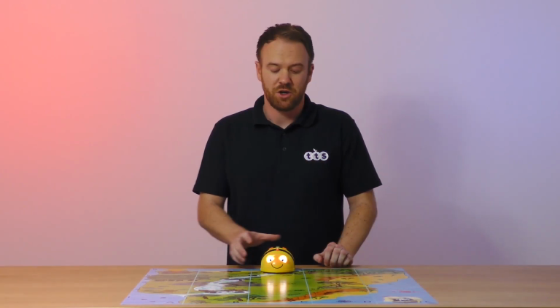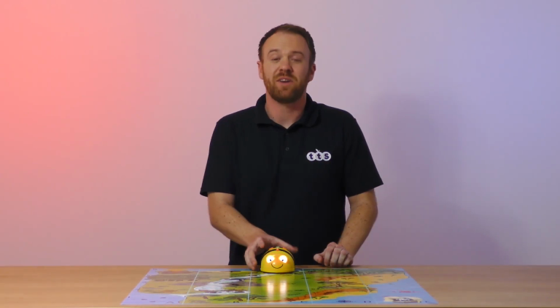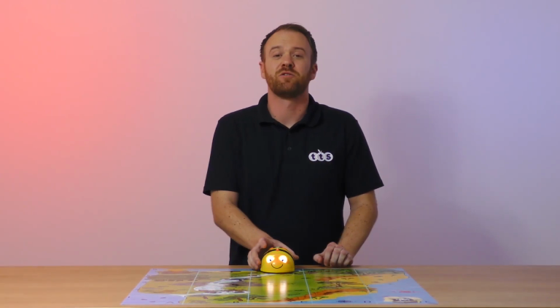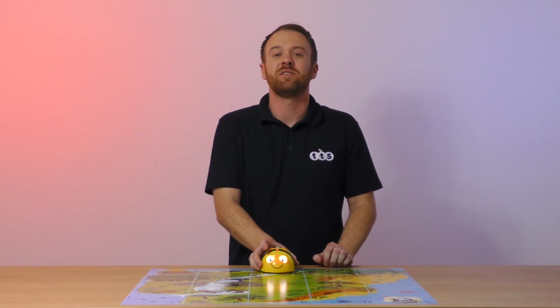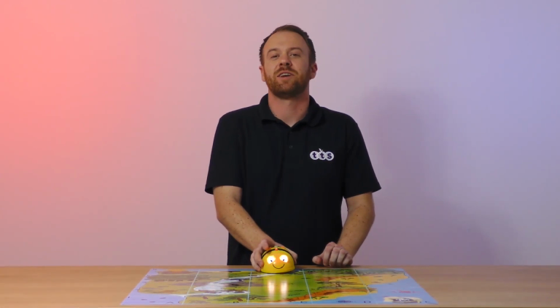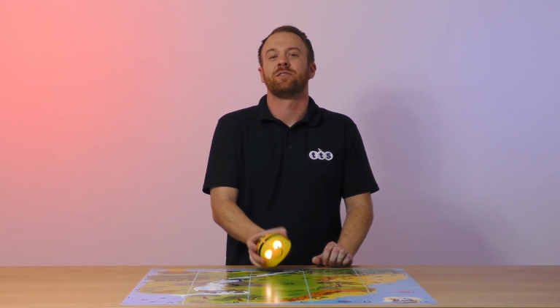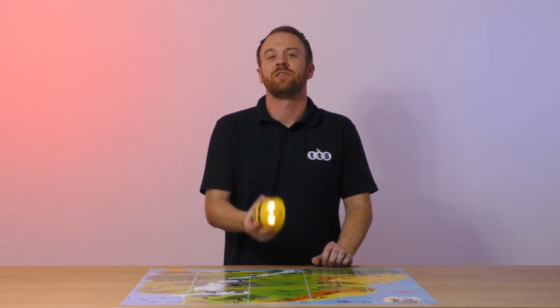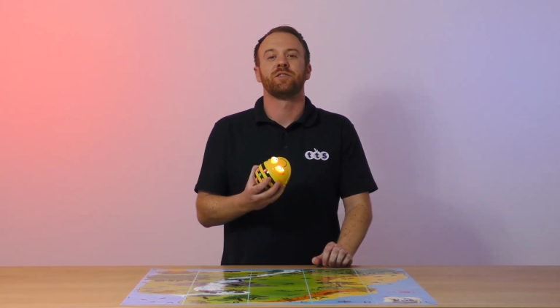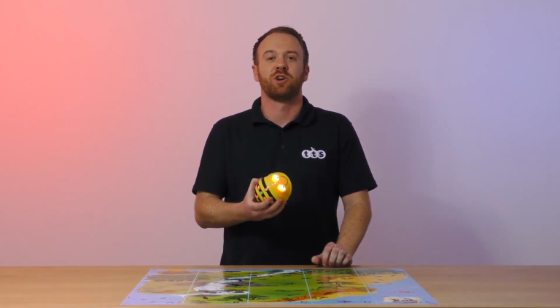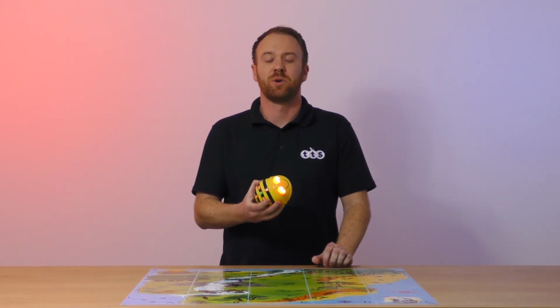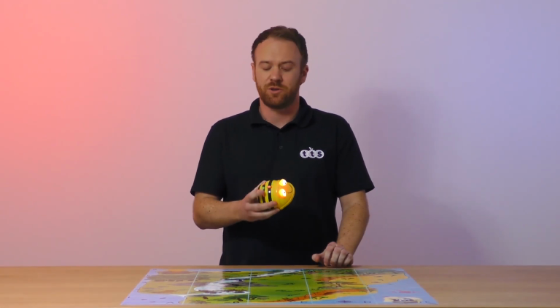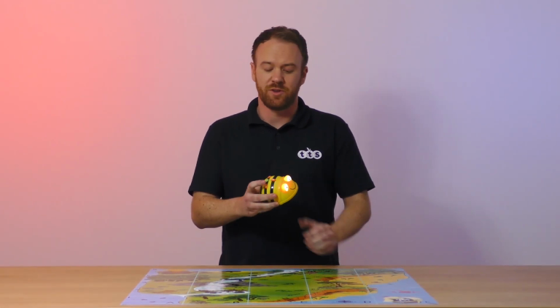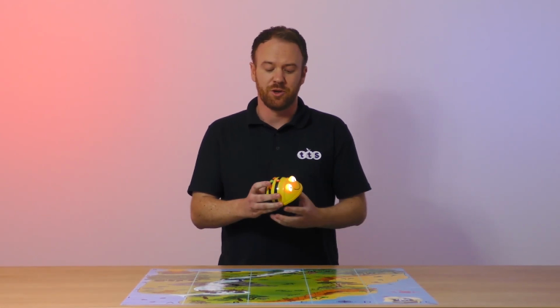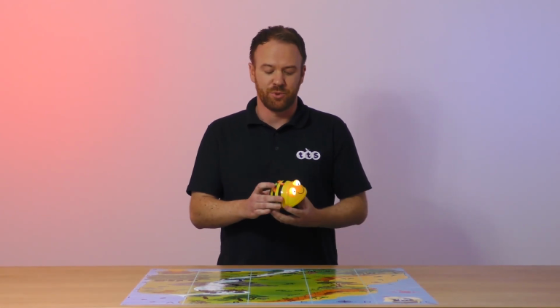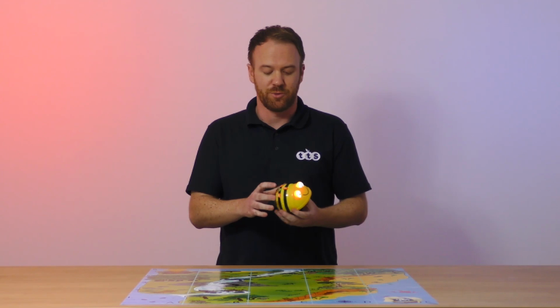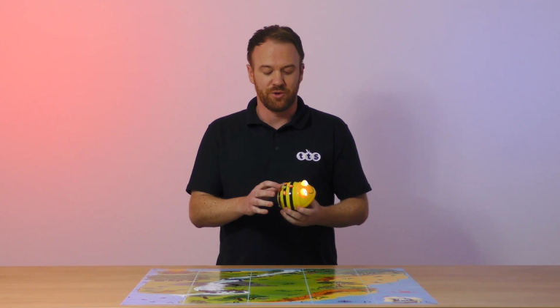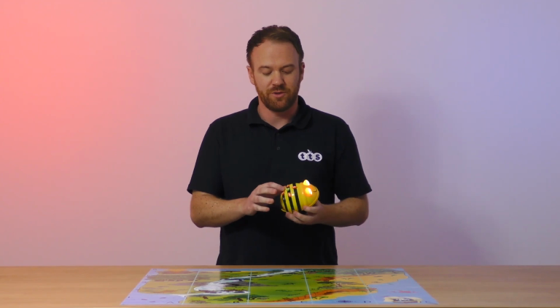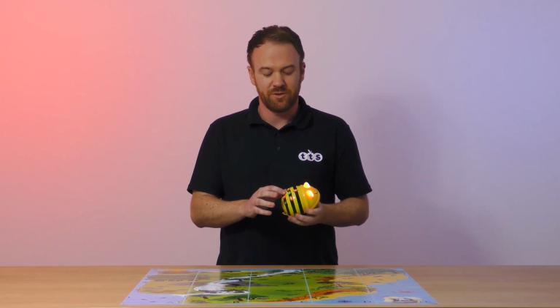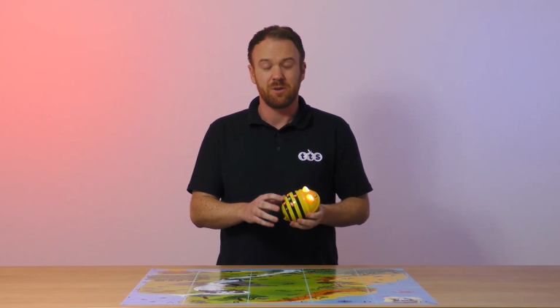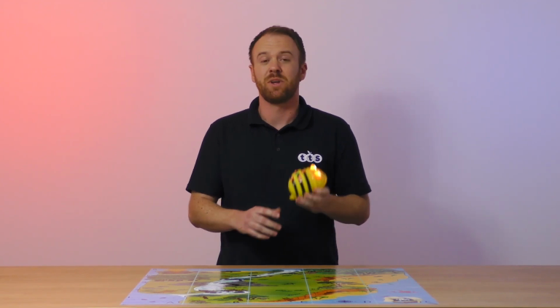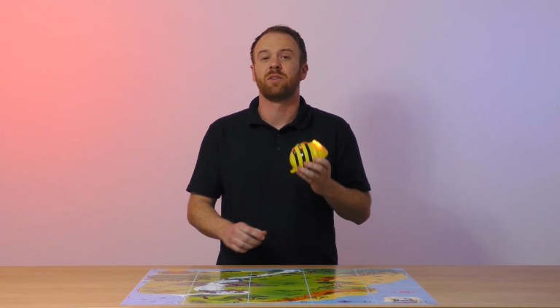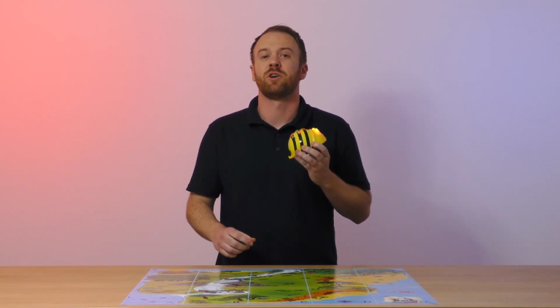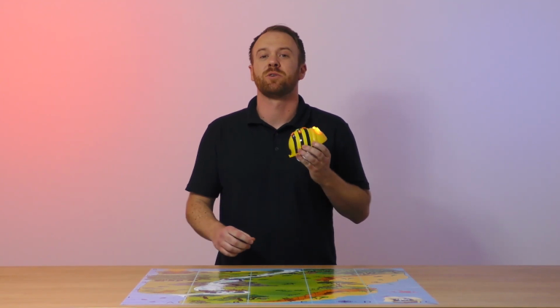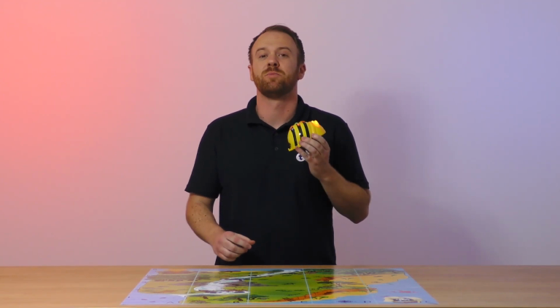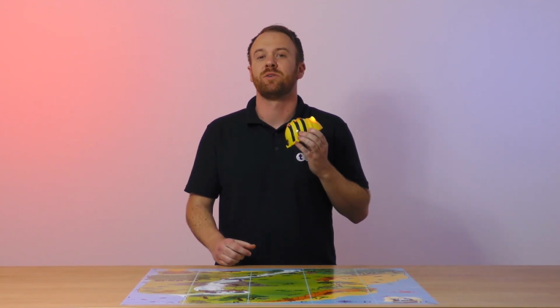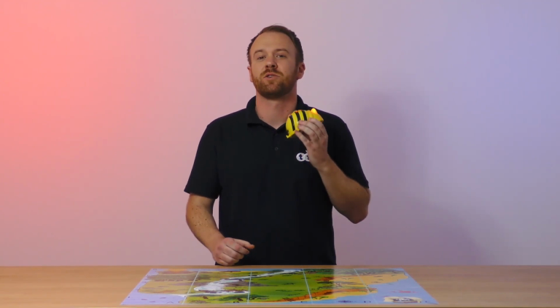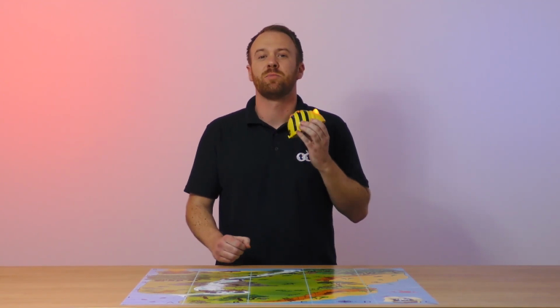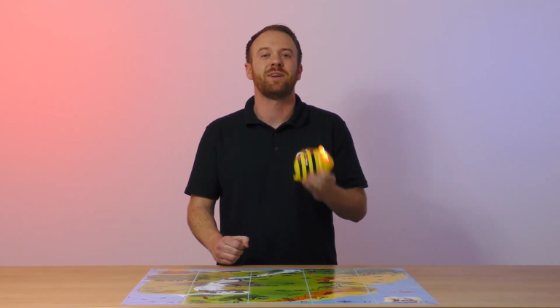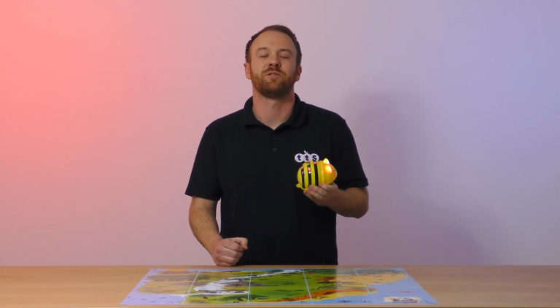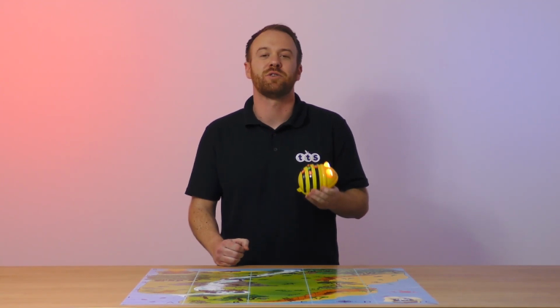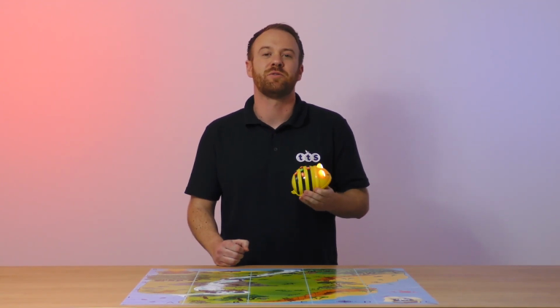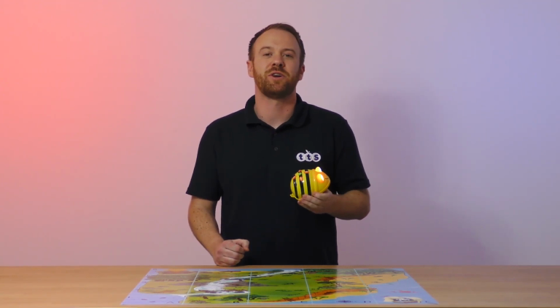Commands are easily entered into the robot using the onboard buttons, meaning the robot can be used completely screen free.